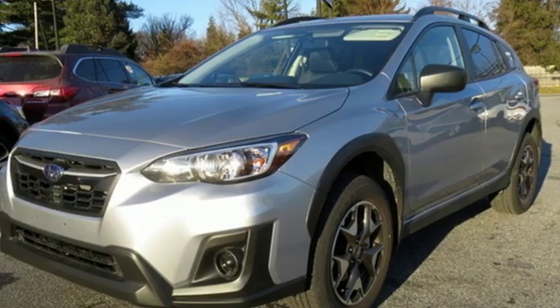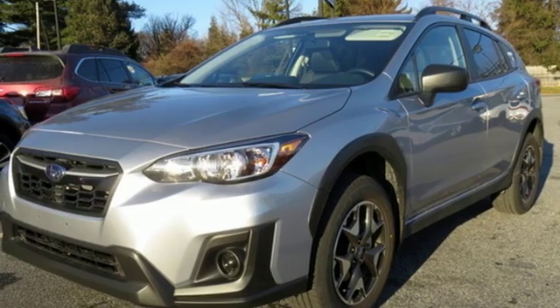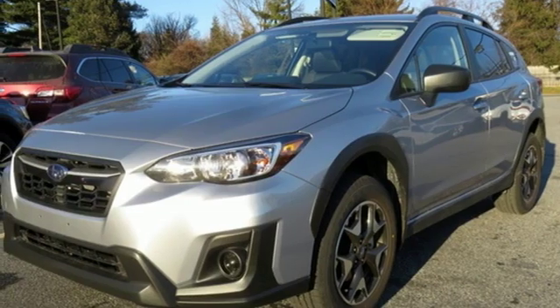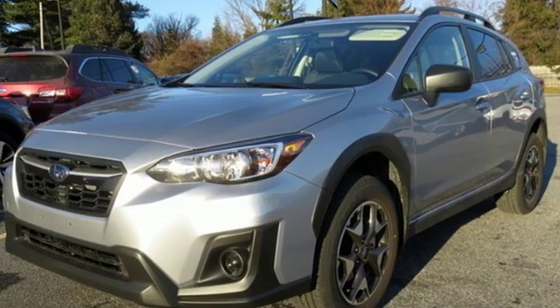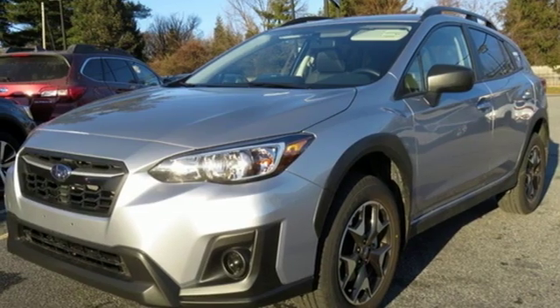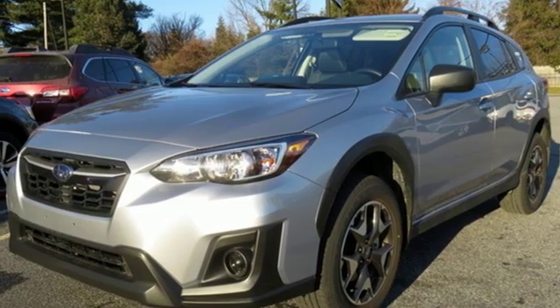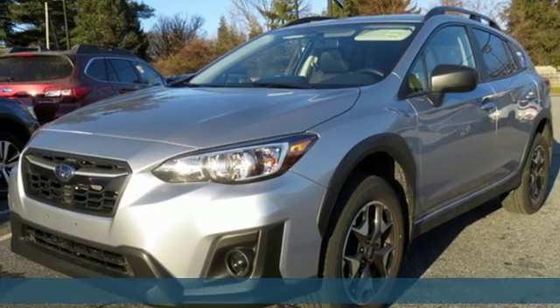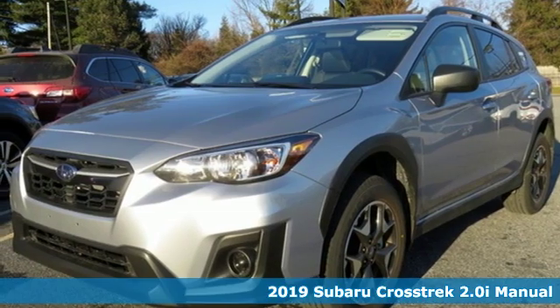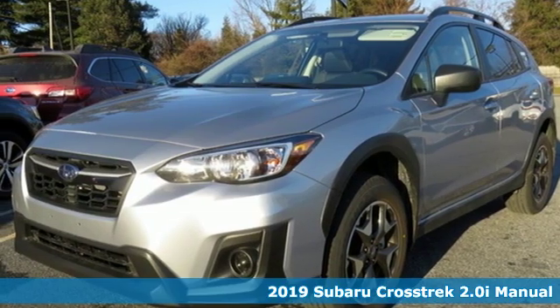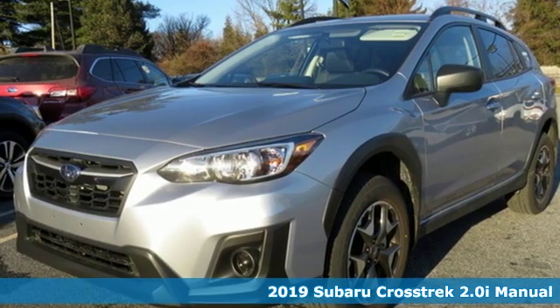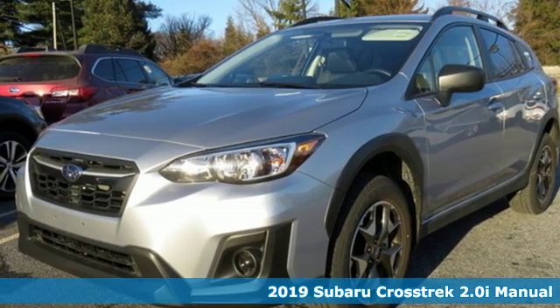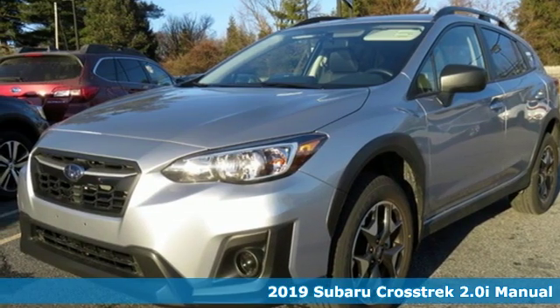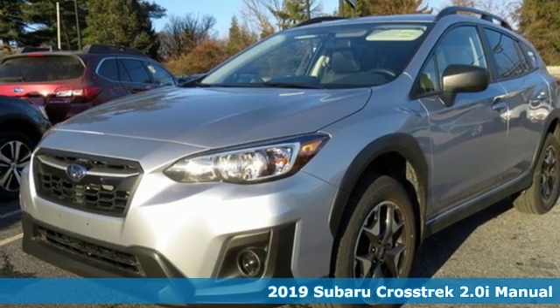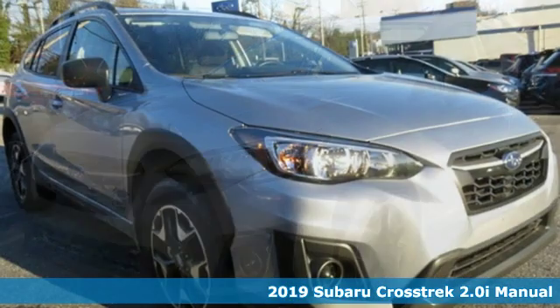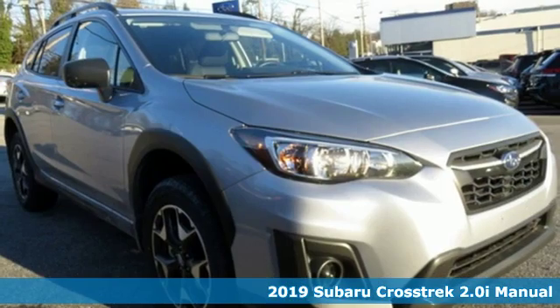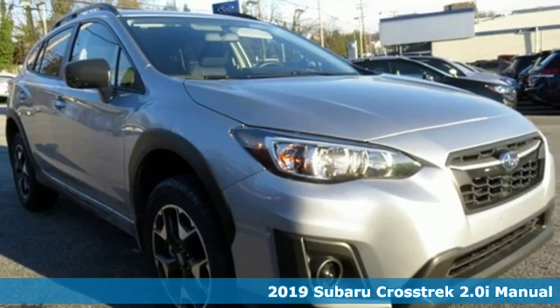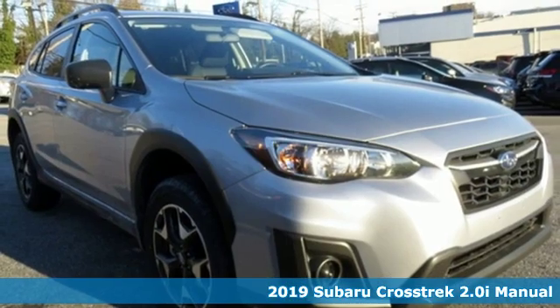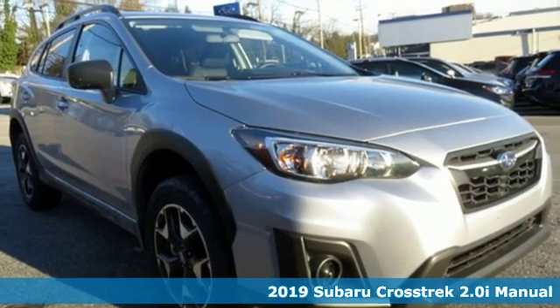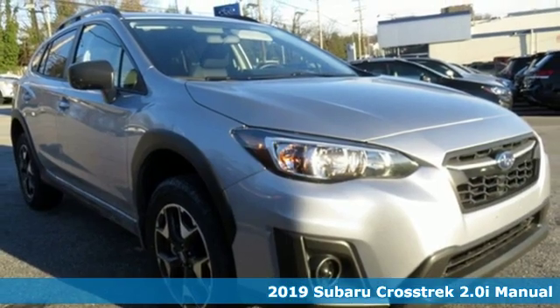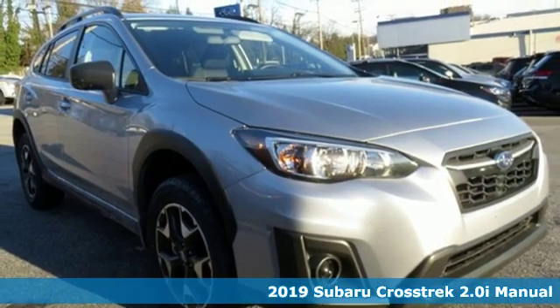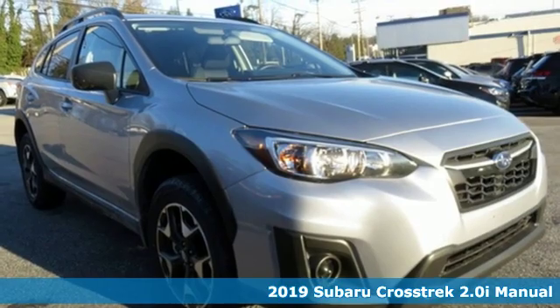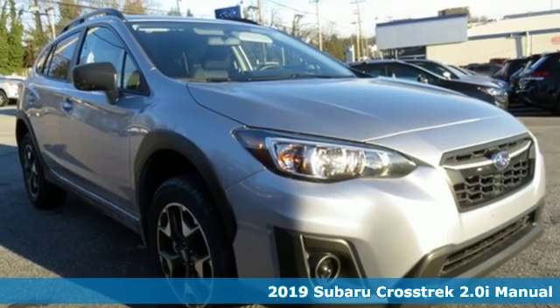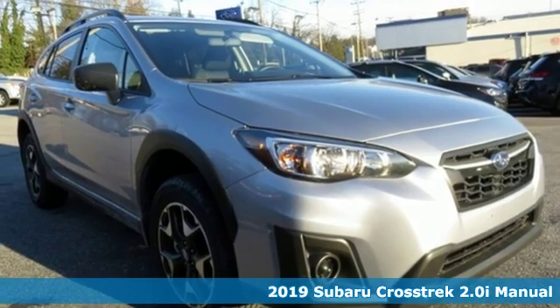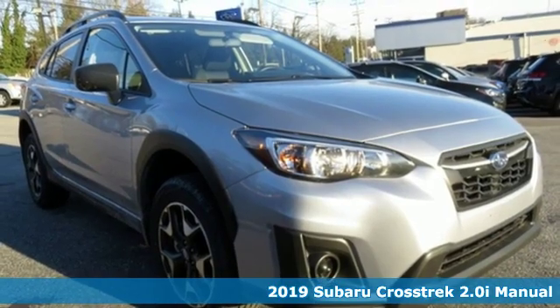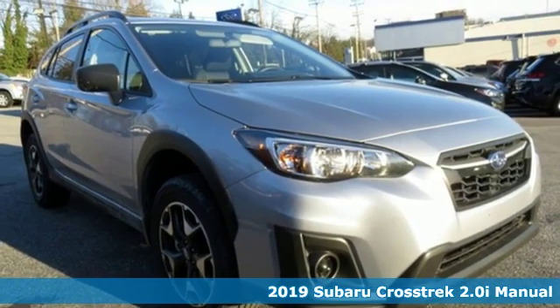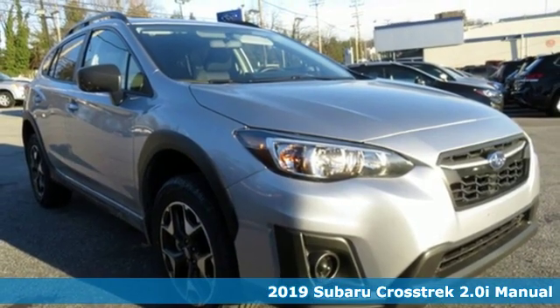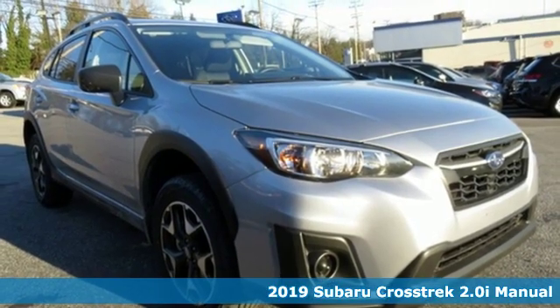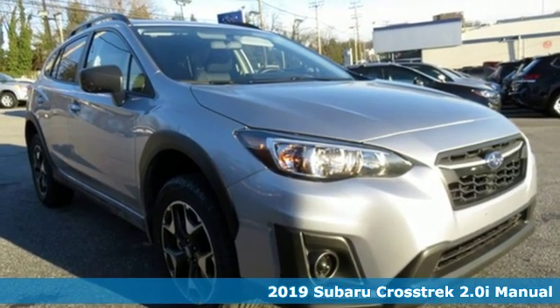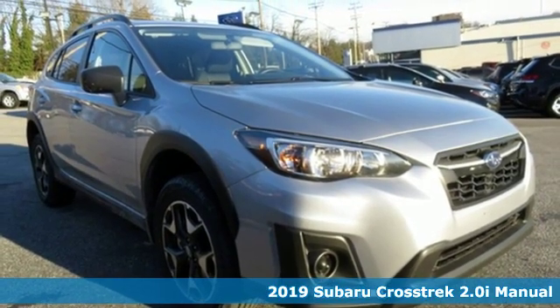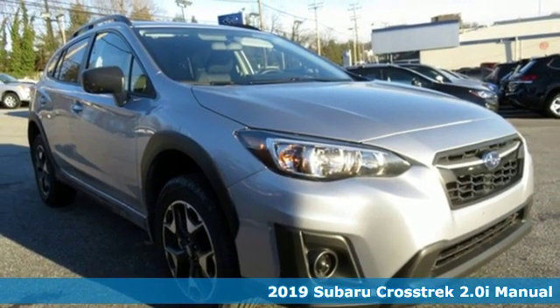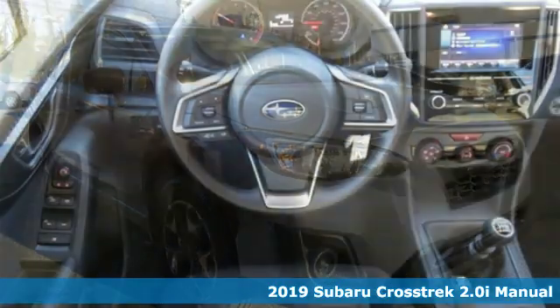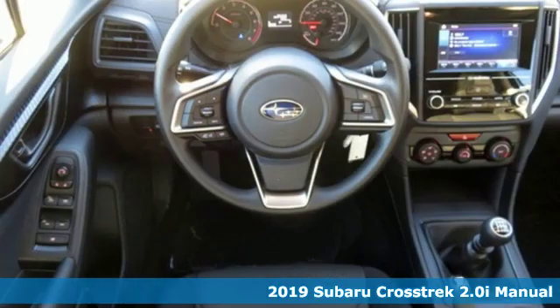It's a new 2019 Subaru Crosstrak. Open up to open roads and endless possibilities in the Crosstrak.